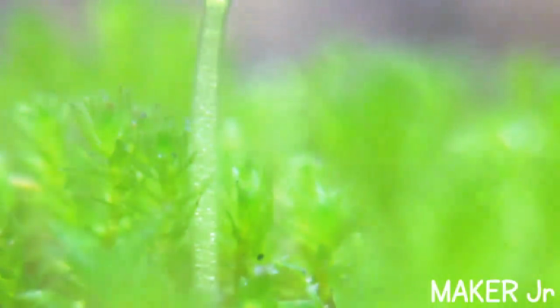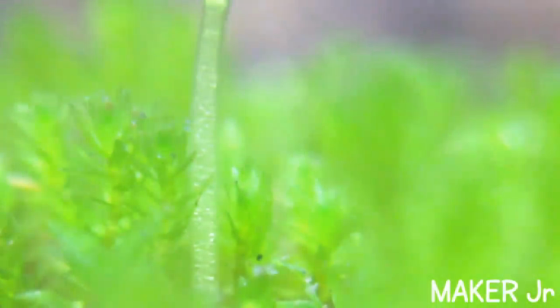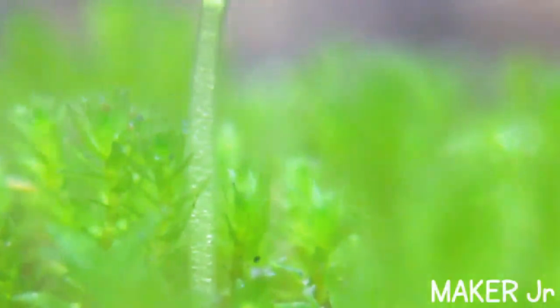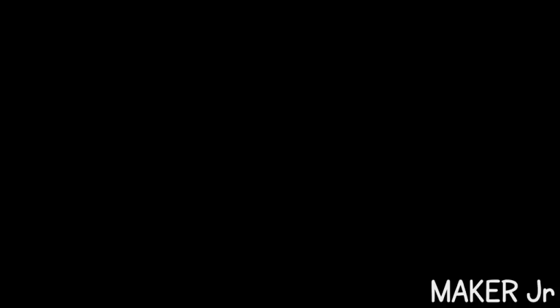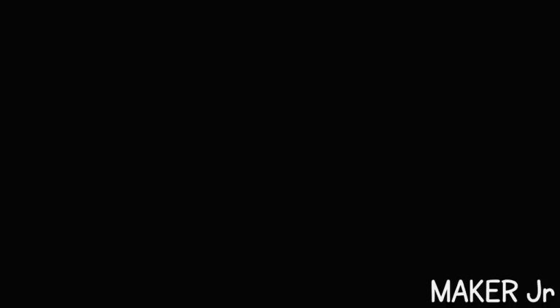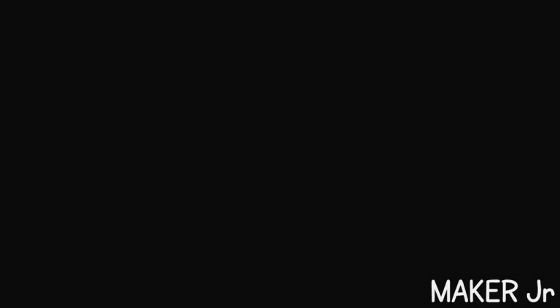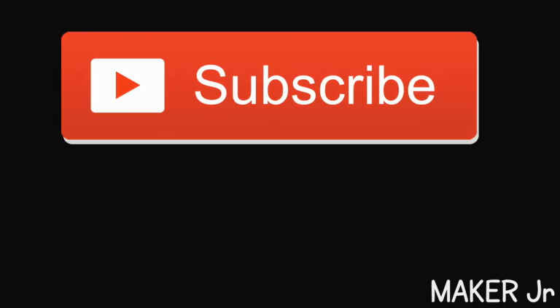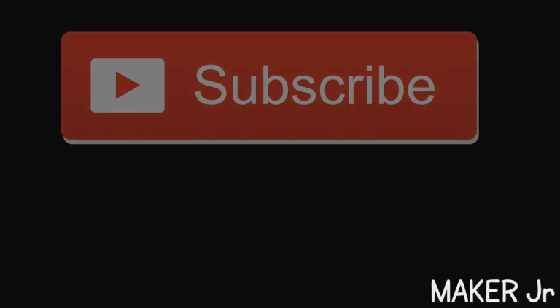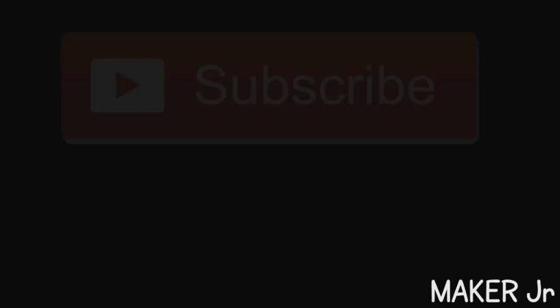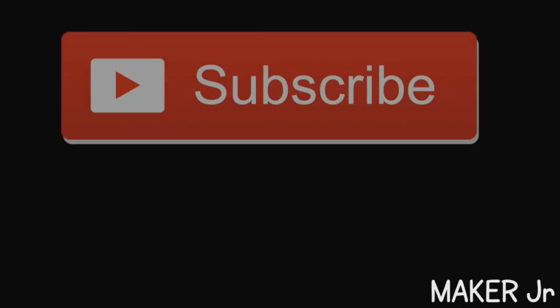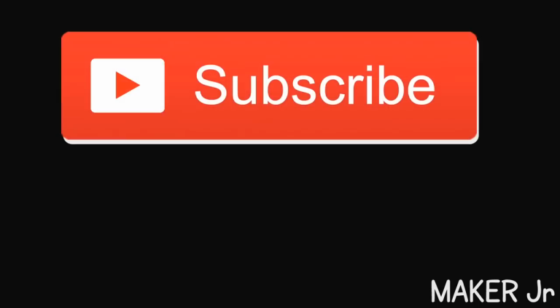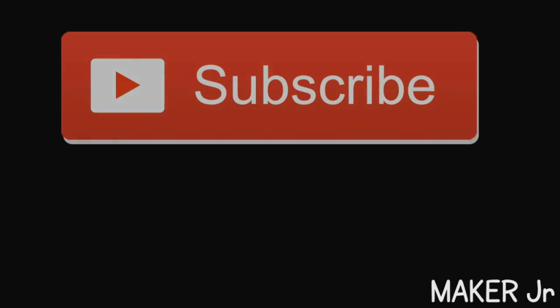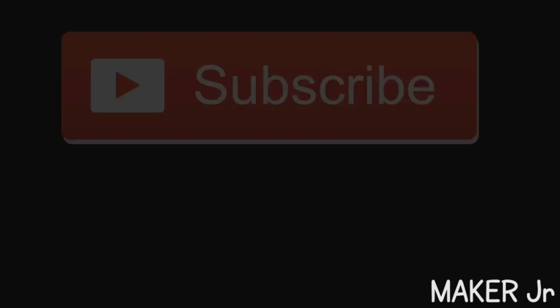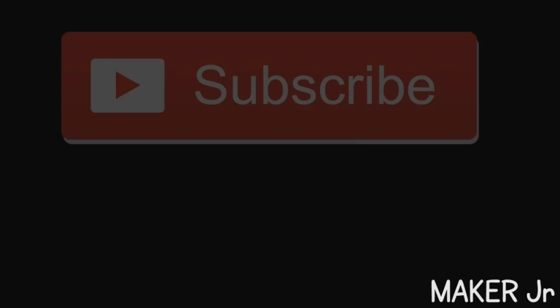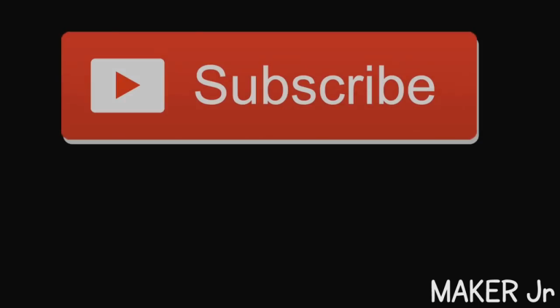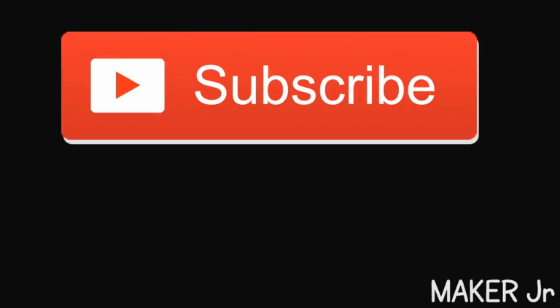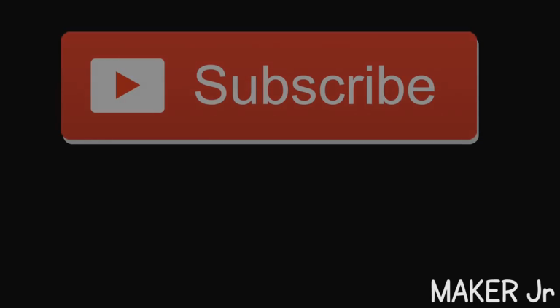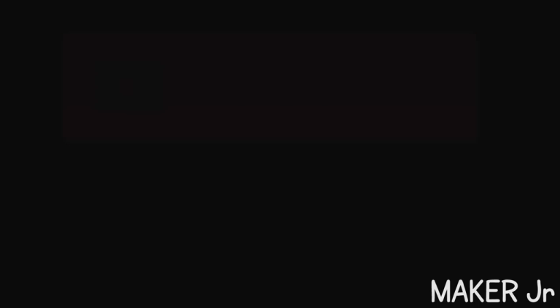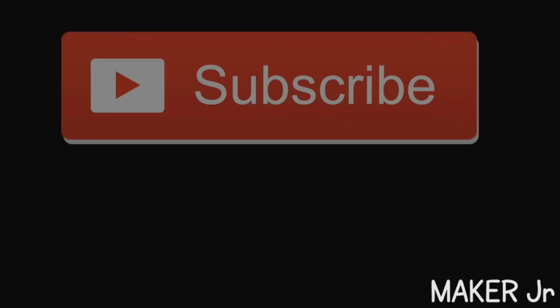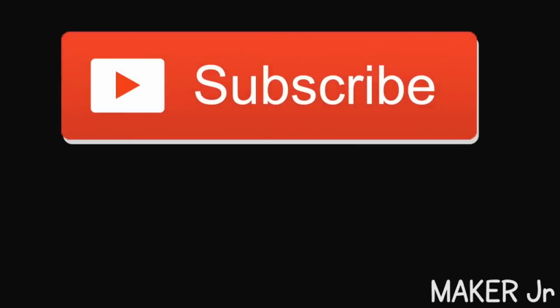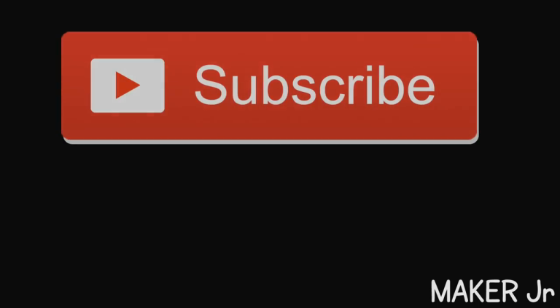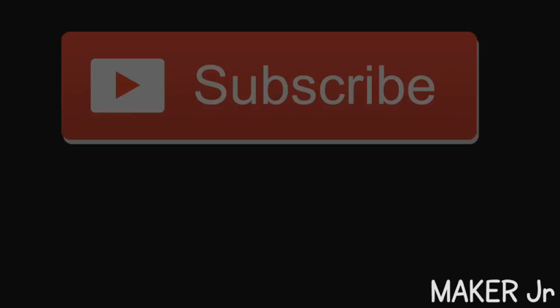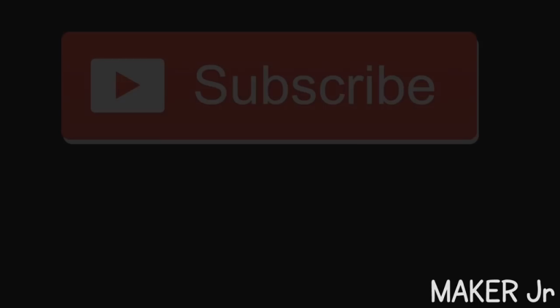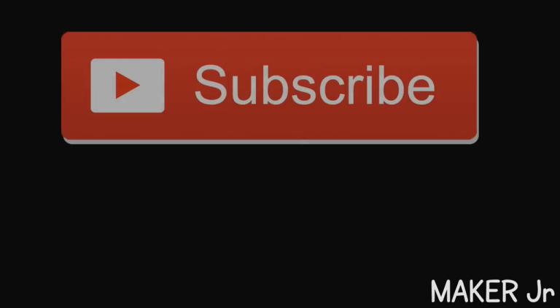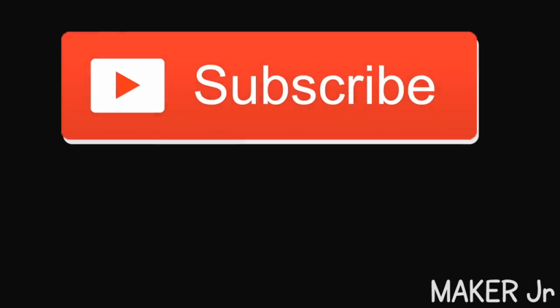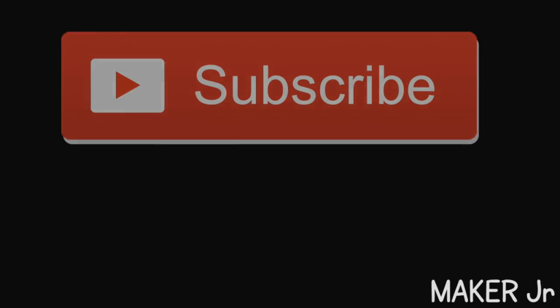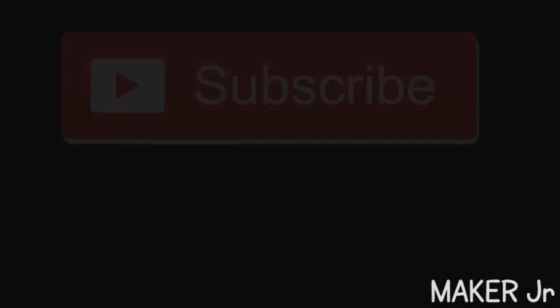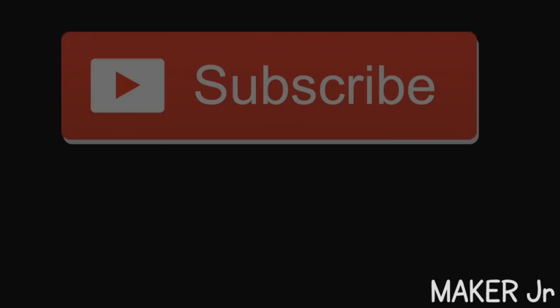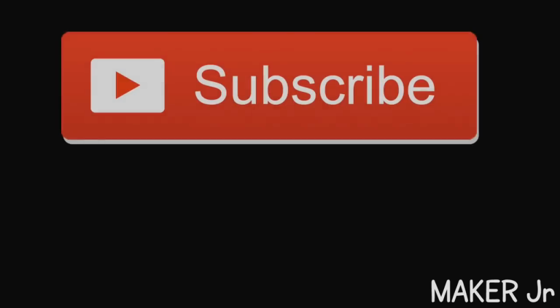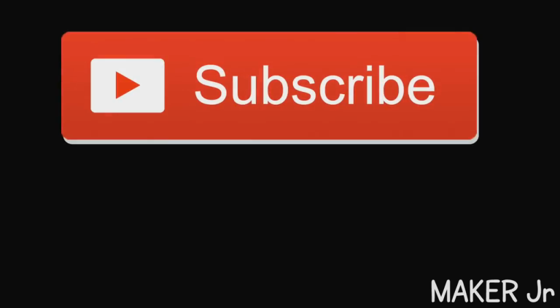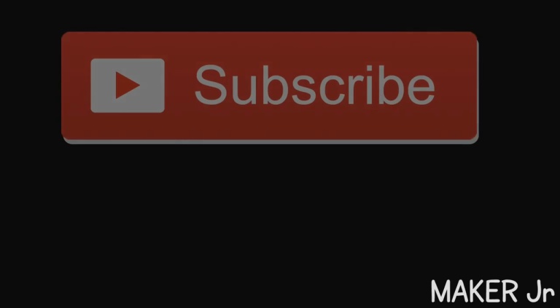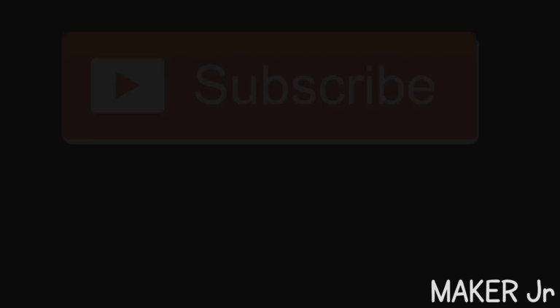Thank you for watching this video. Give a thumbs up and please don't forget to subscribe to my channel.